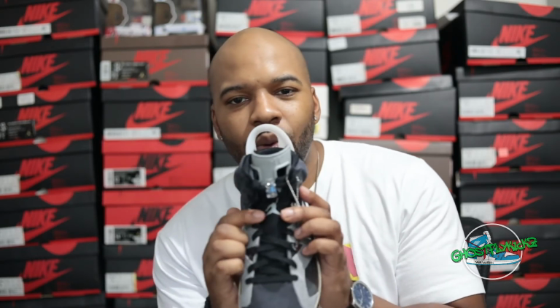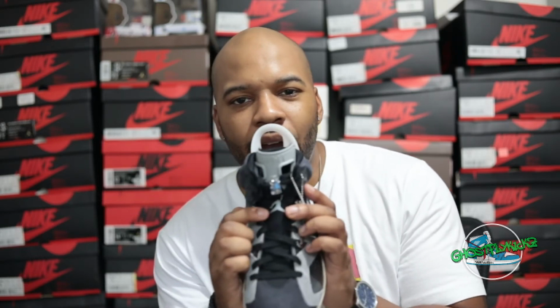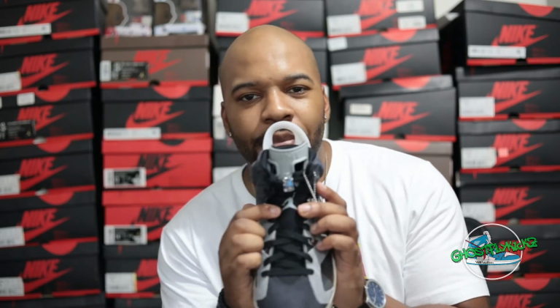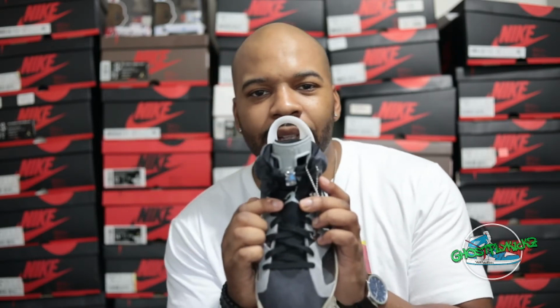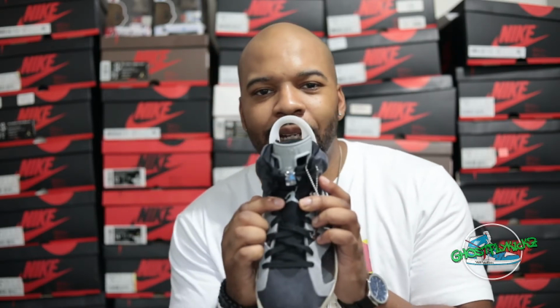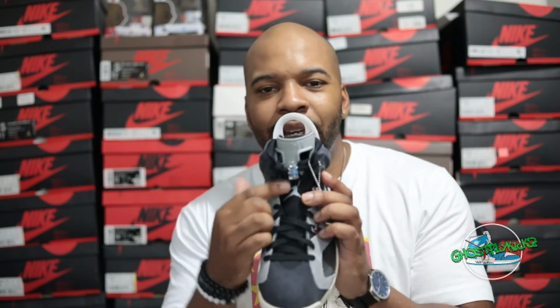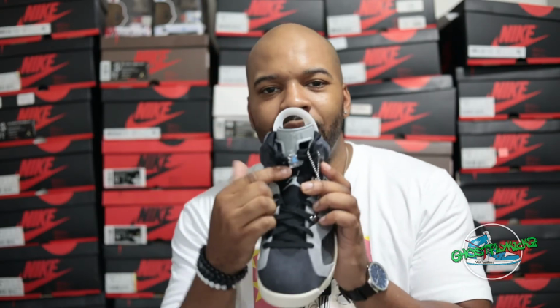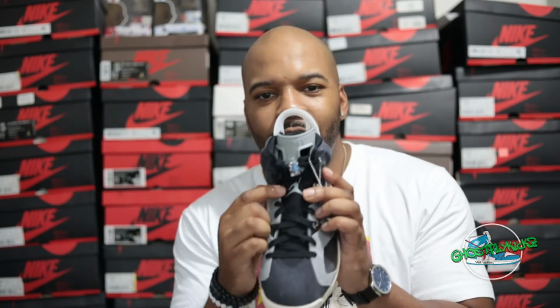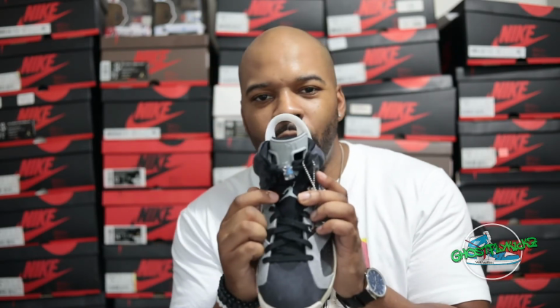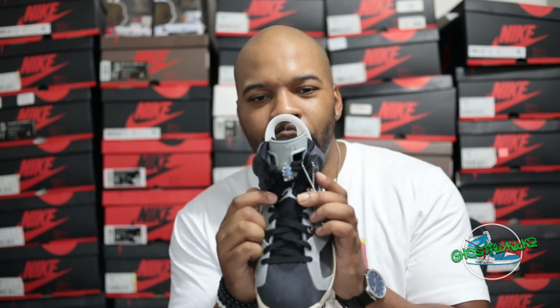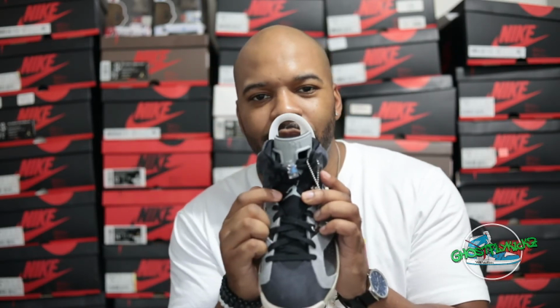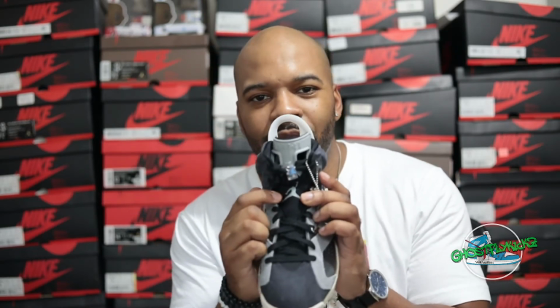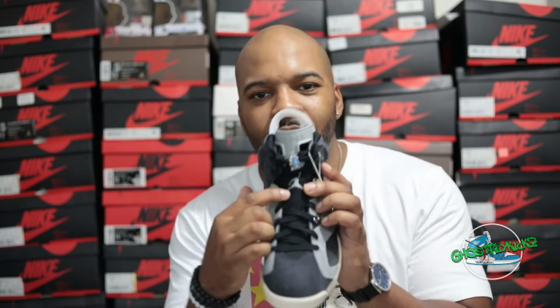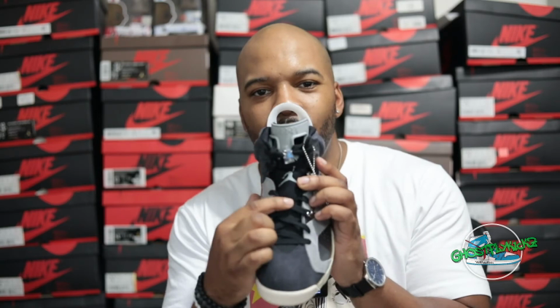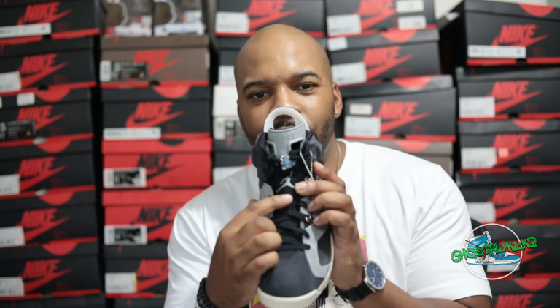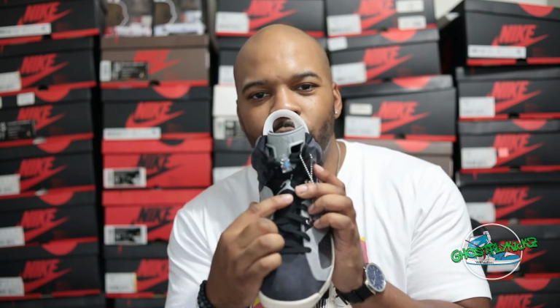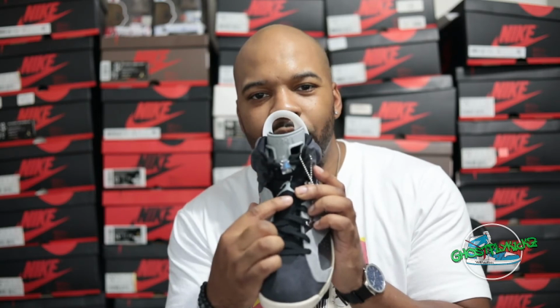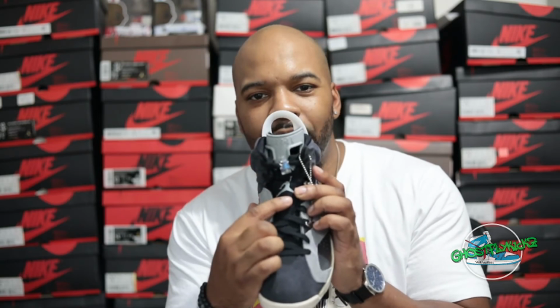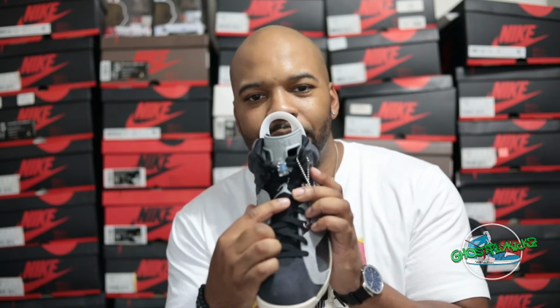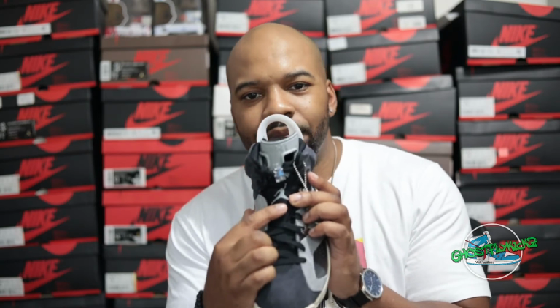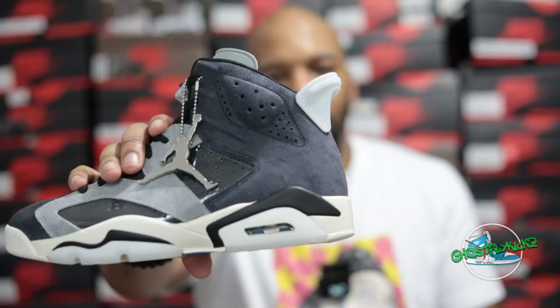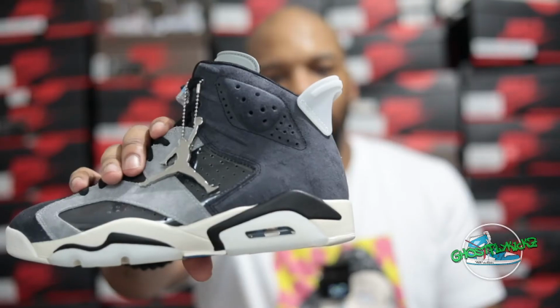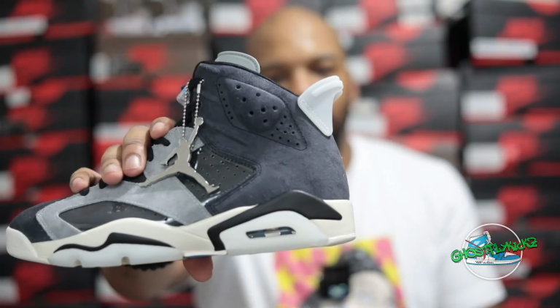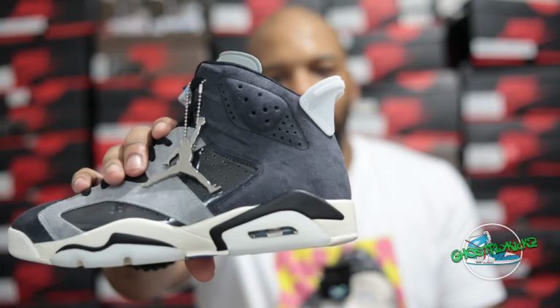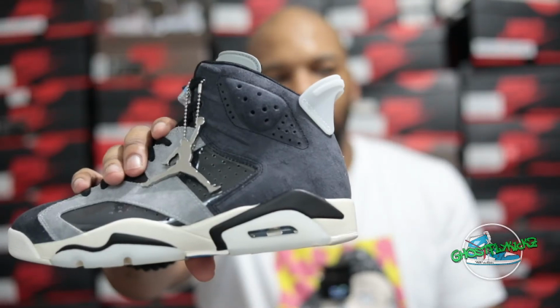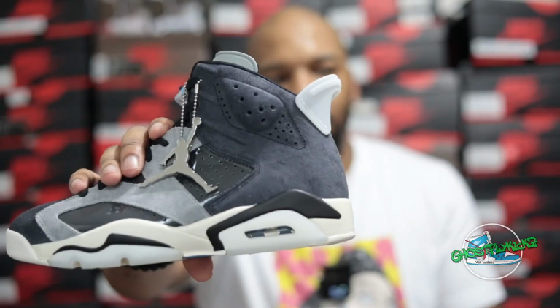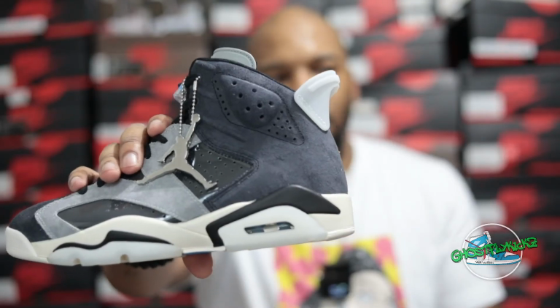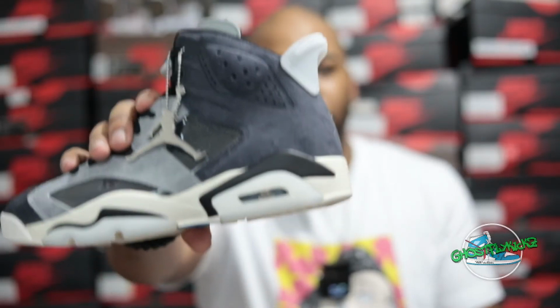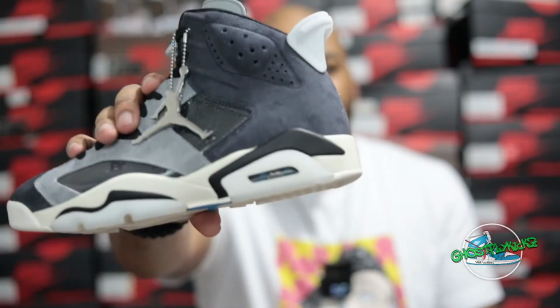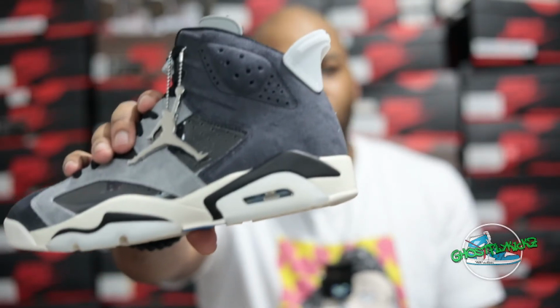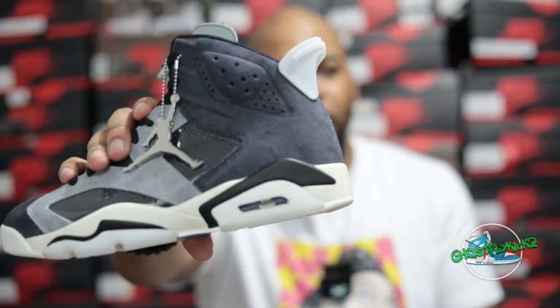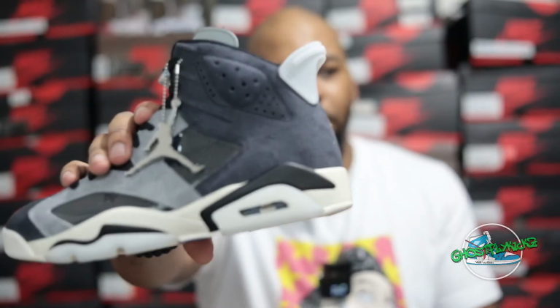We've got our black Jumpman overlay on the tongue with a silver Jumpman, and we have a blue exposed air bubble.